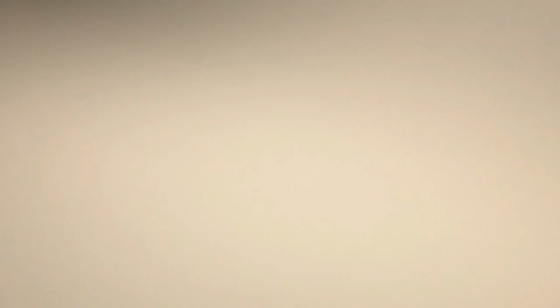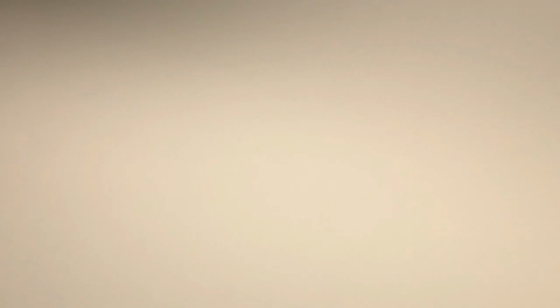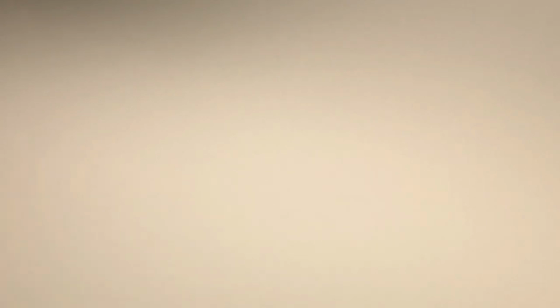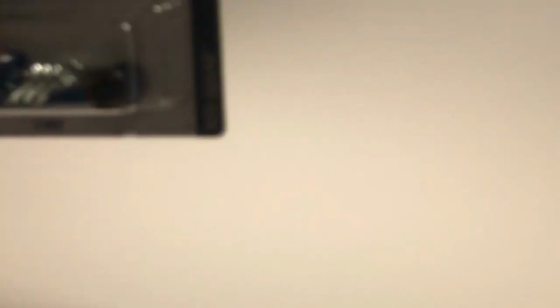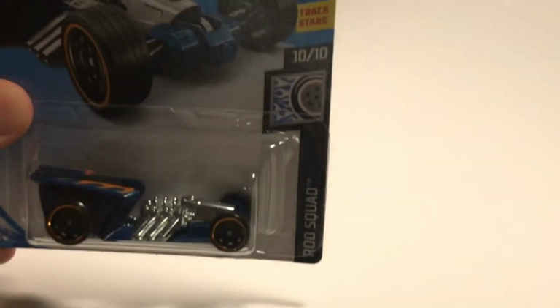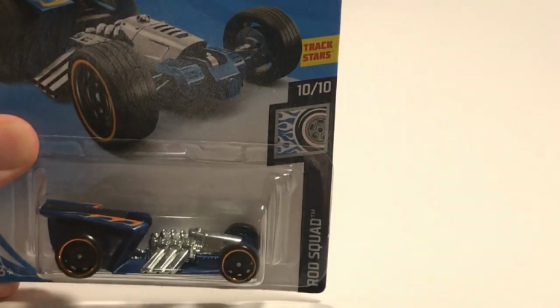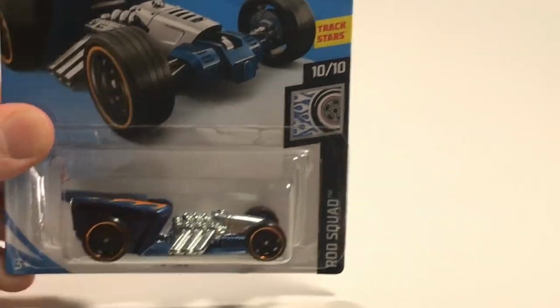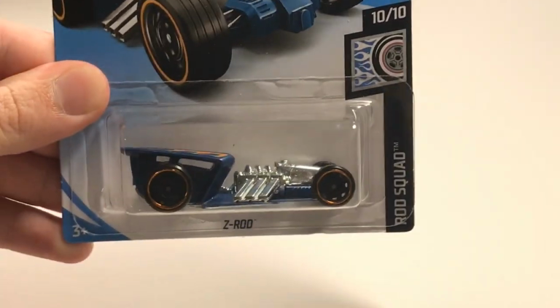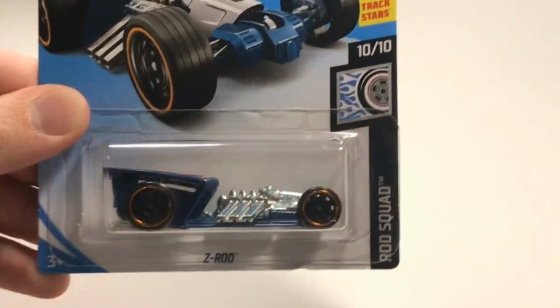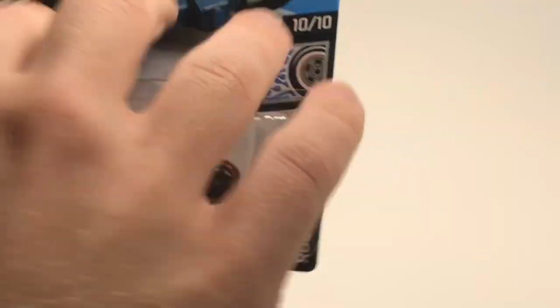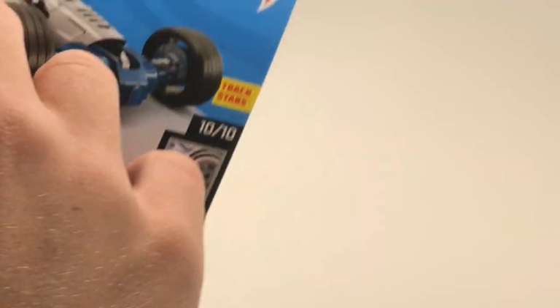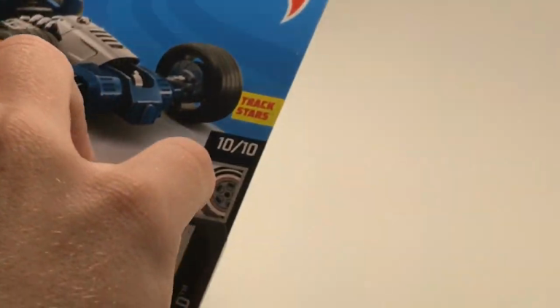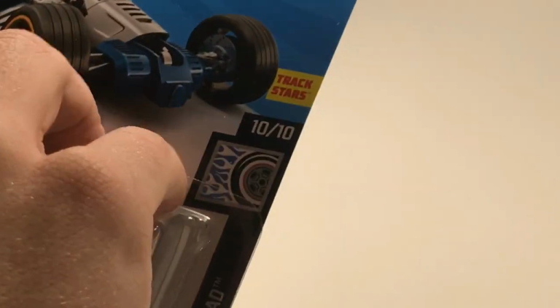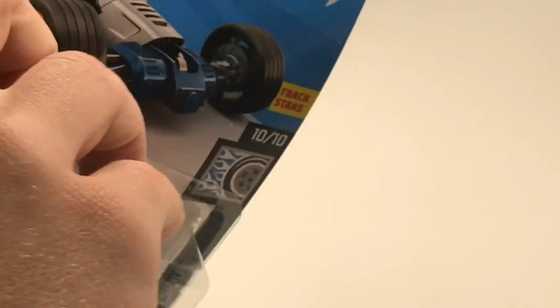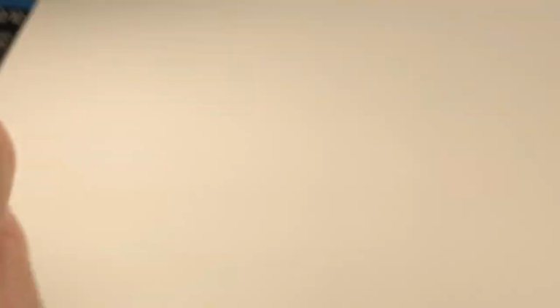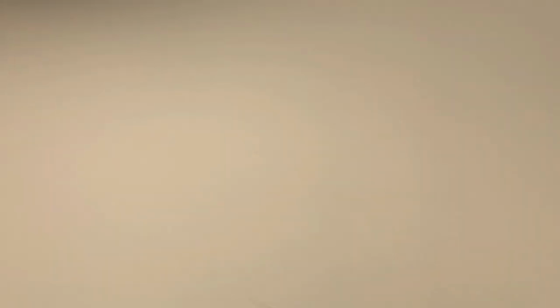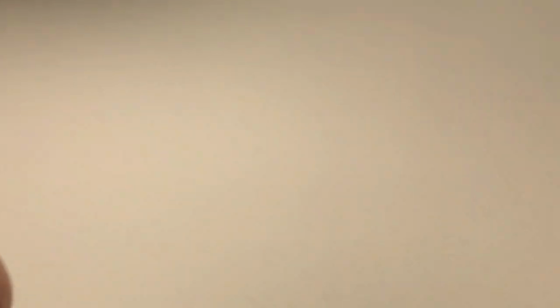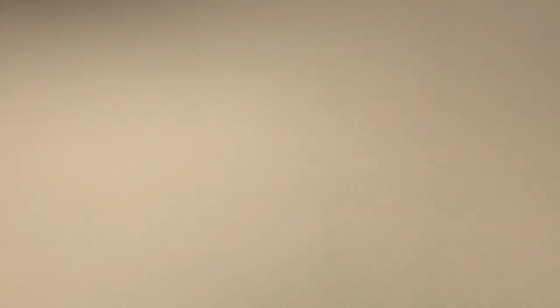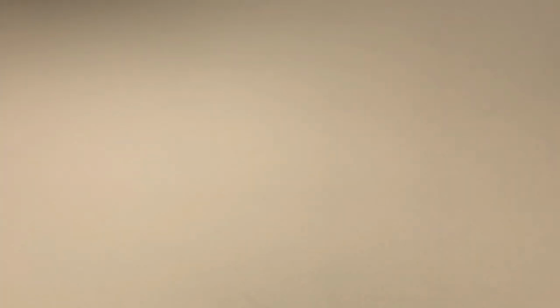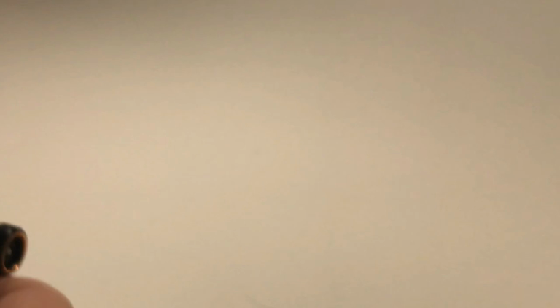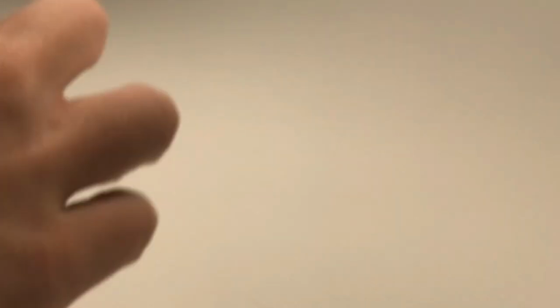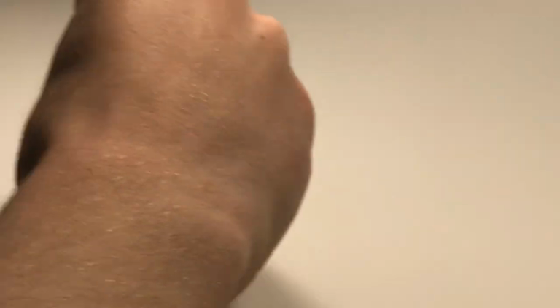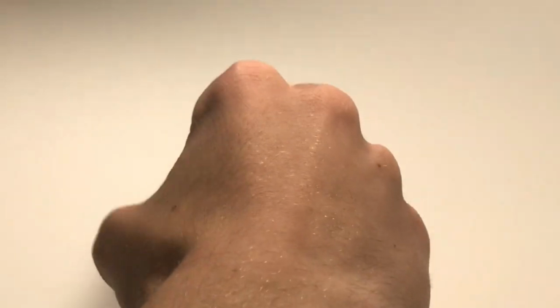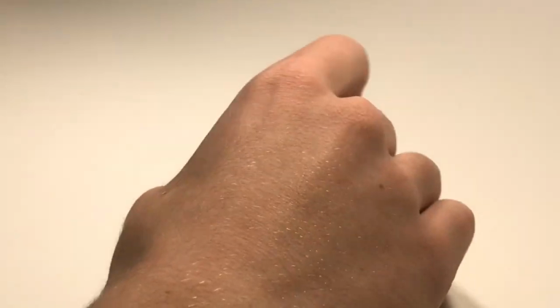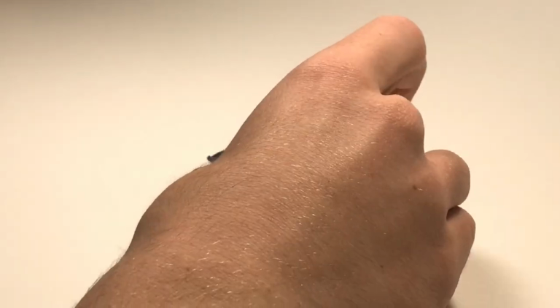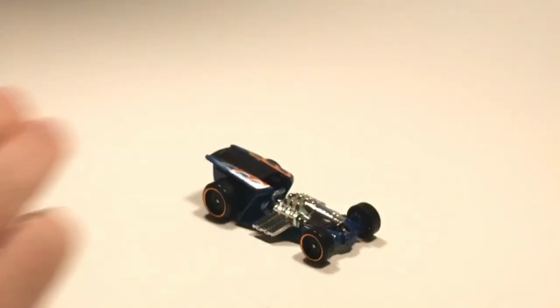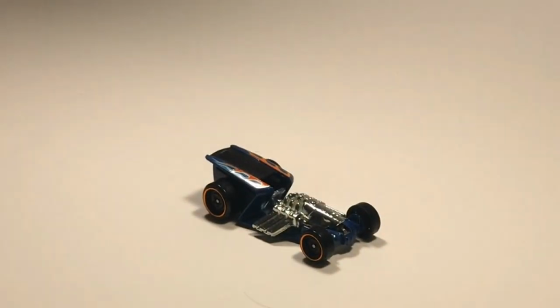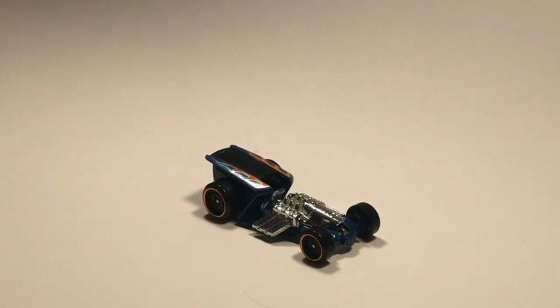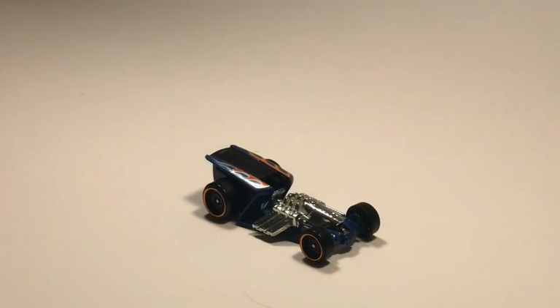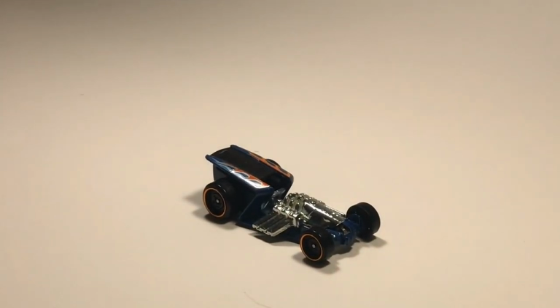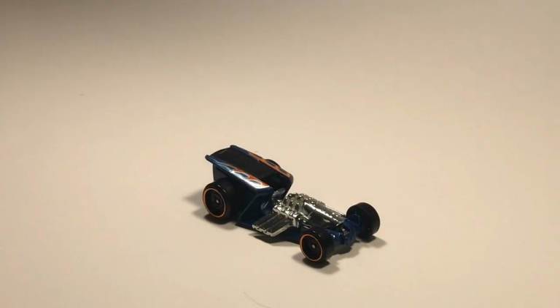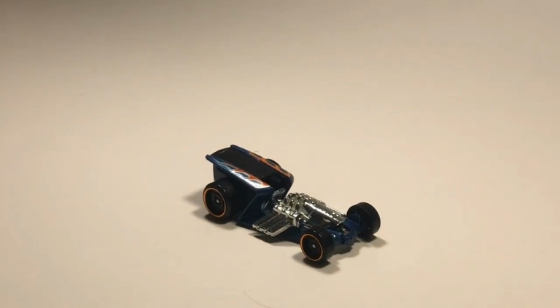First up we have Z-Rod. Not much I have to say about the fantasy cars other than if they have a metal base they're probably fast.